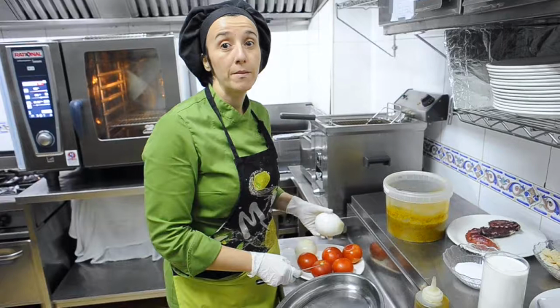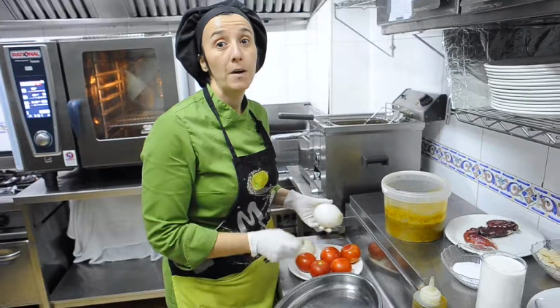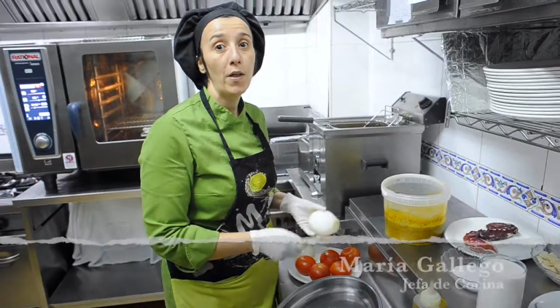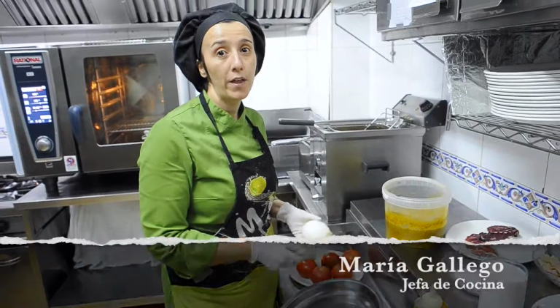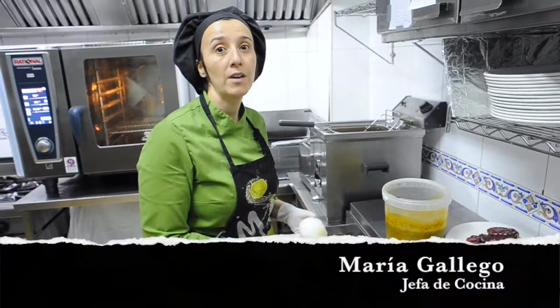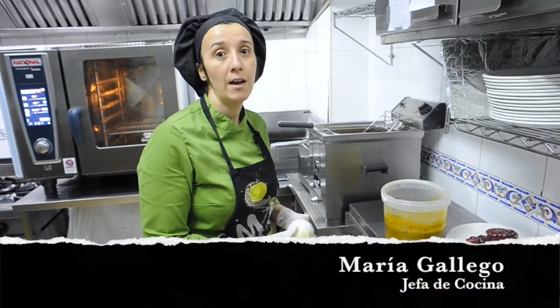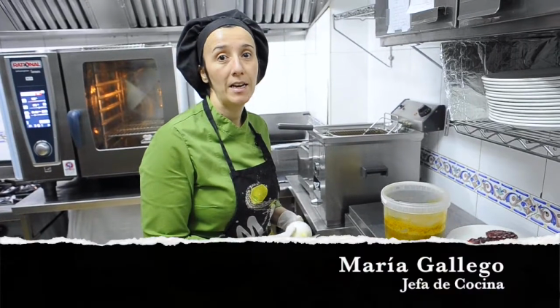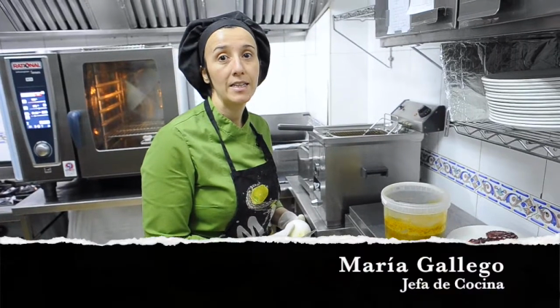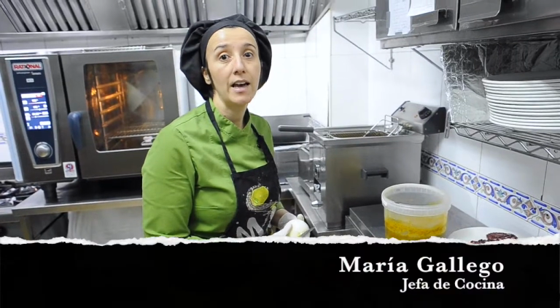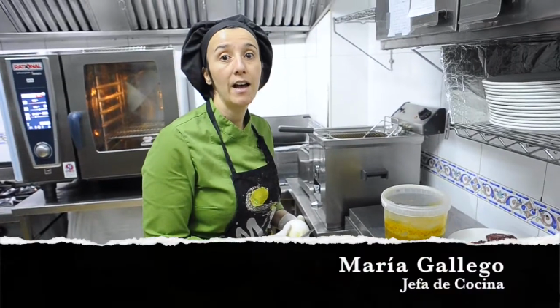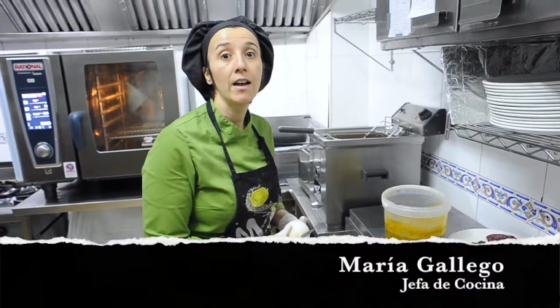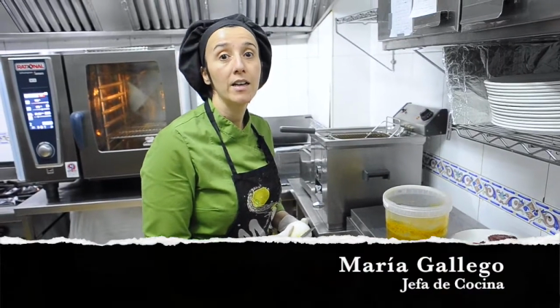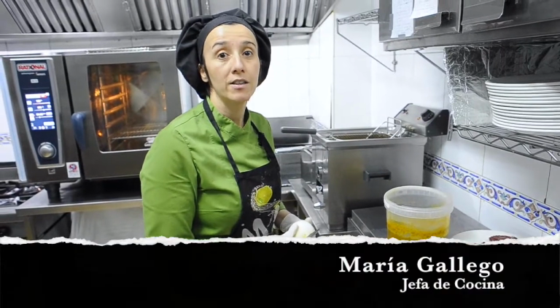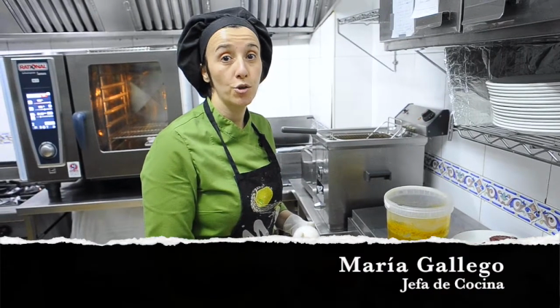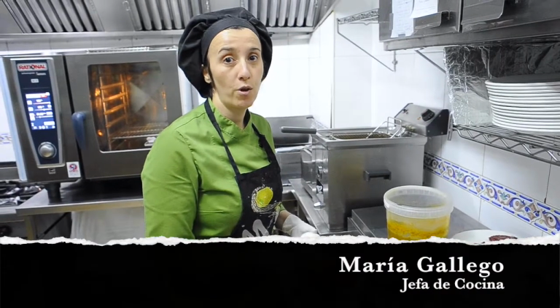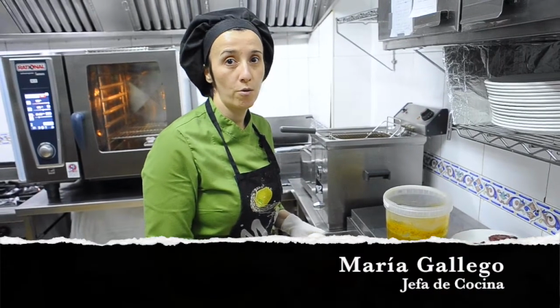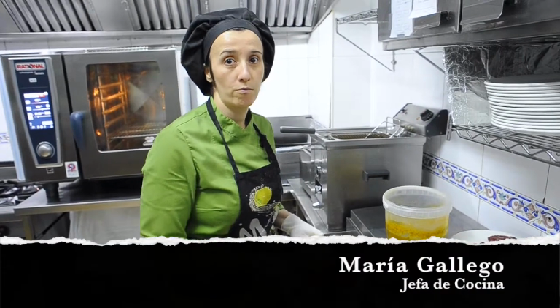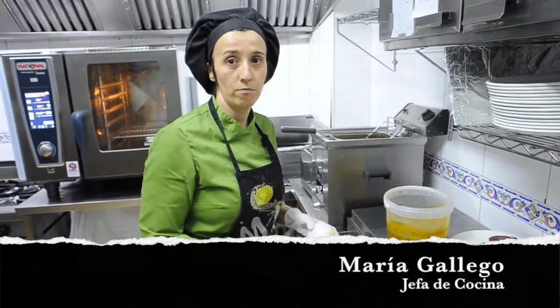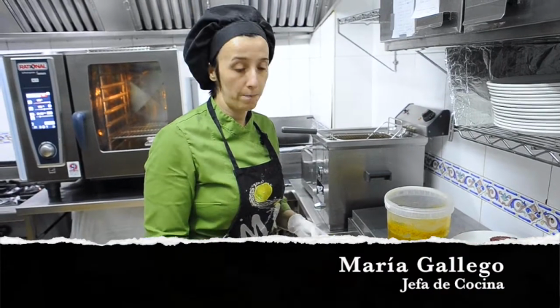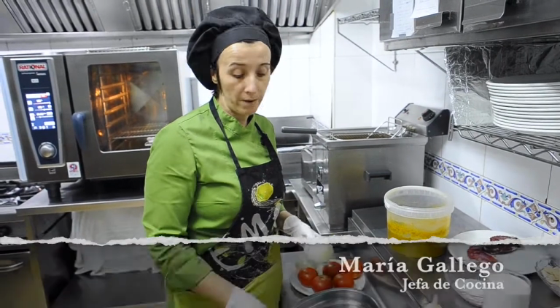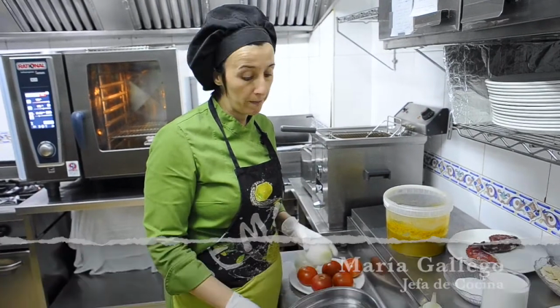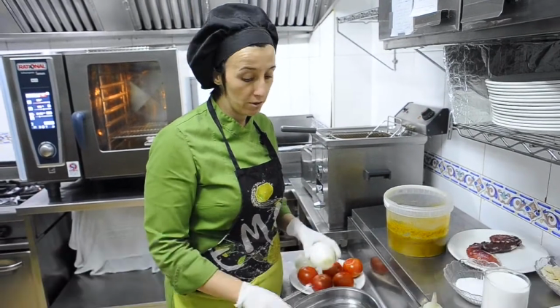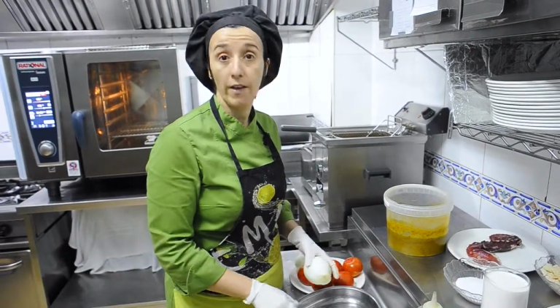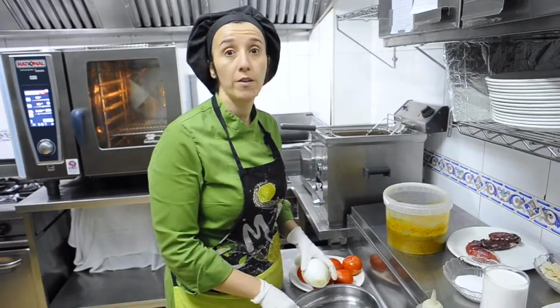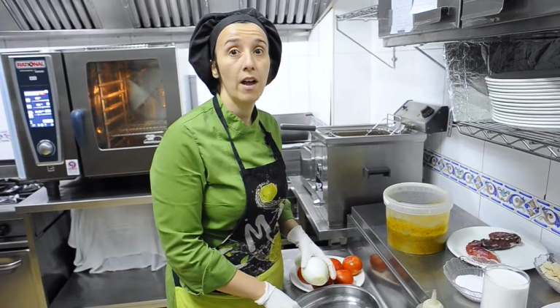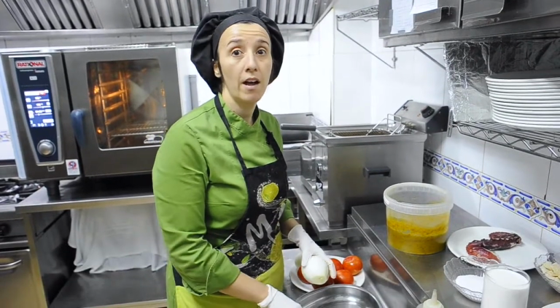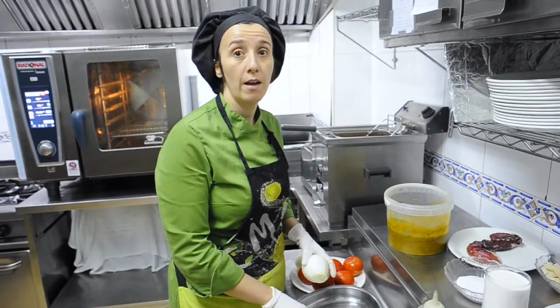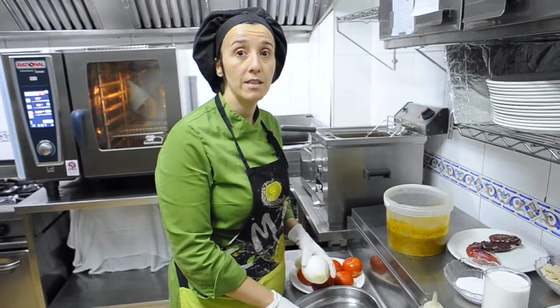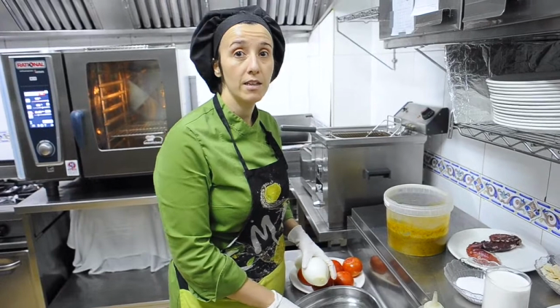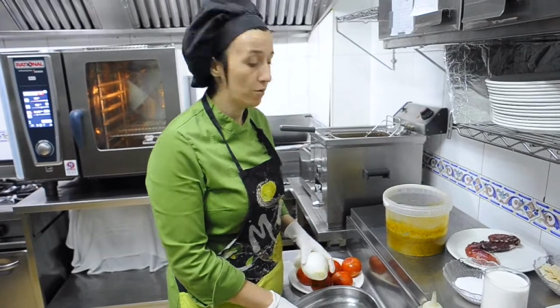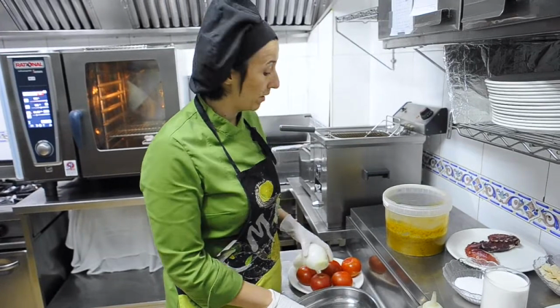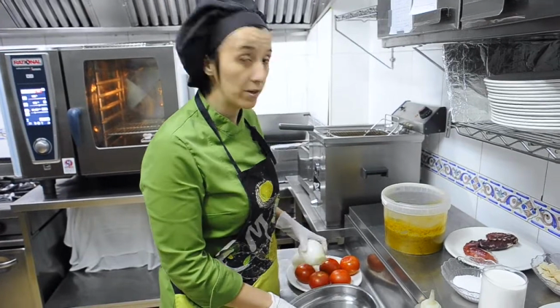We're going to make a plate of chotto to the oven. The first step is to make the base, which is a little bit of verdure.